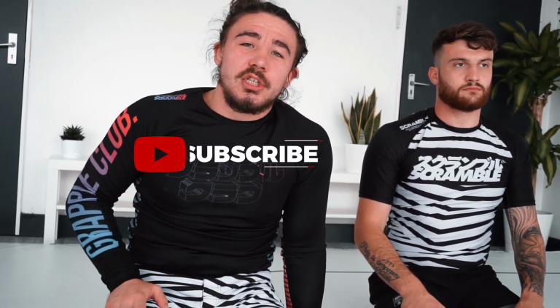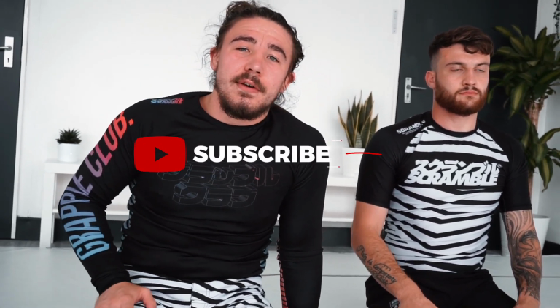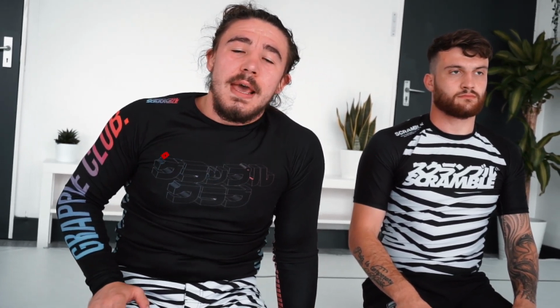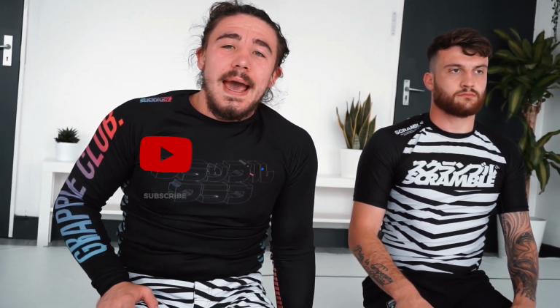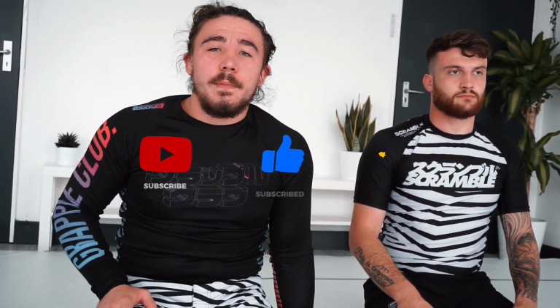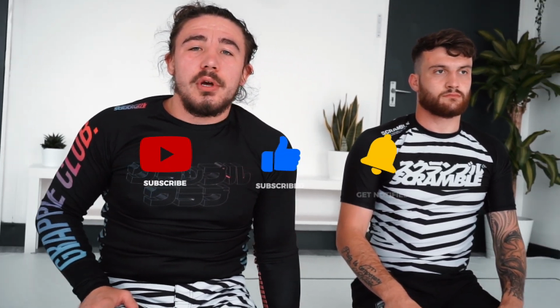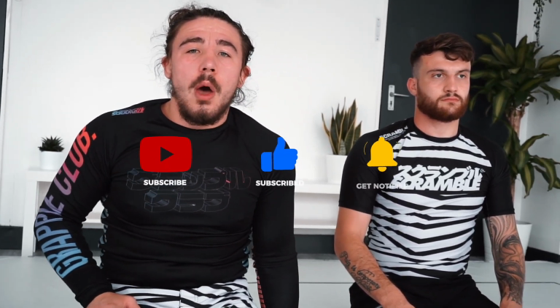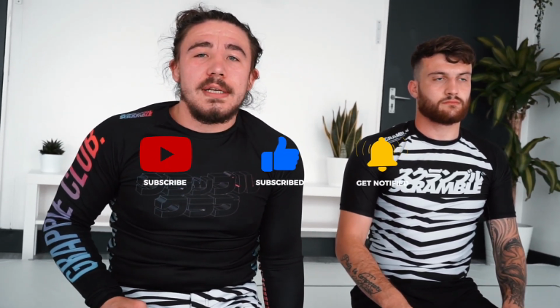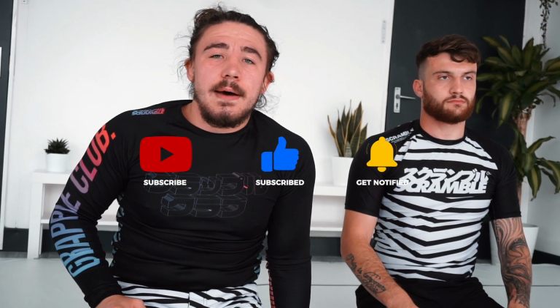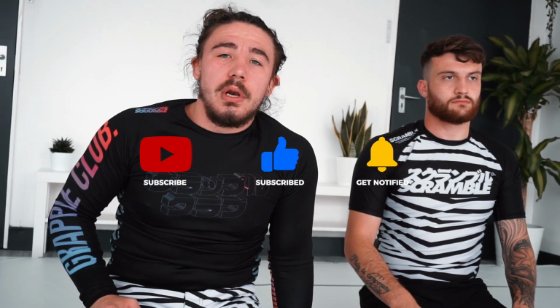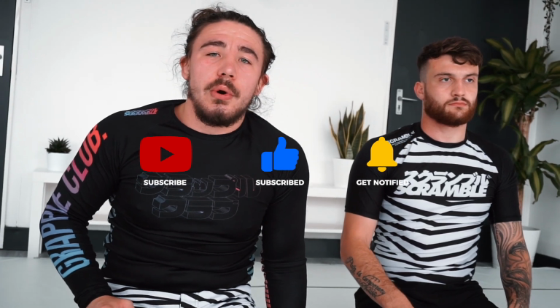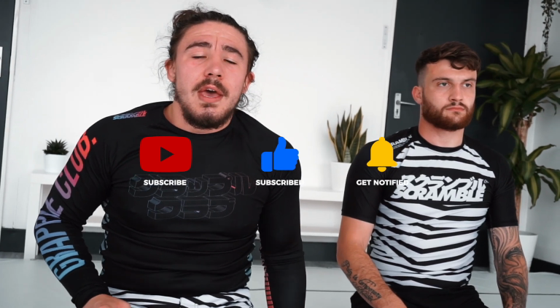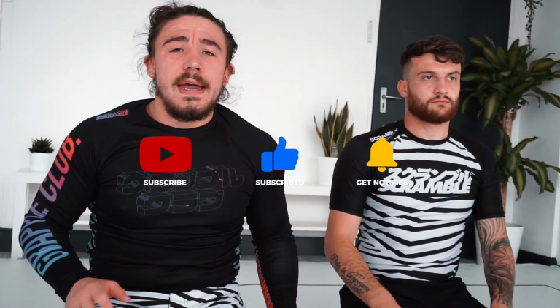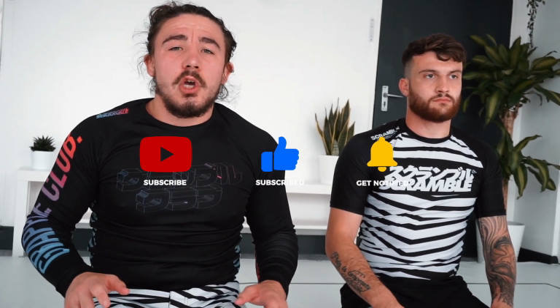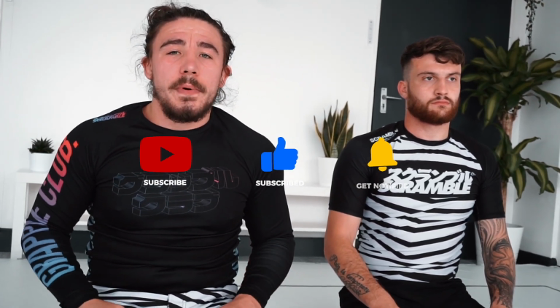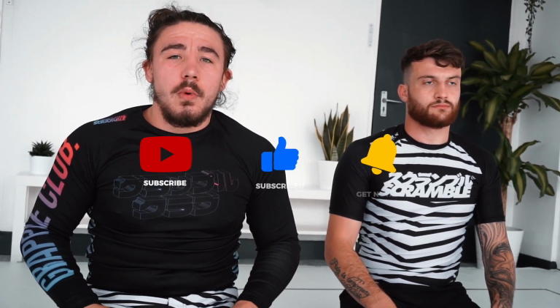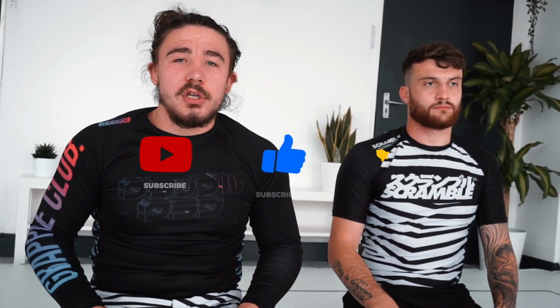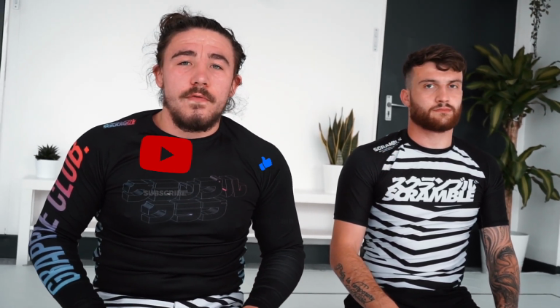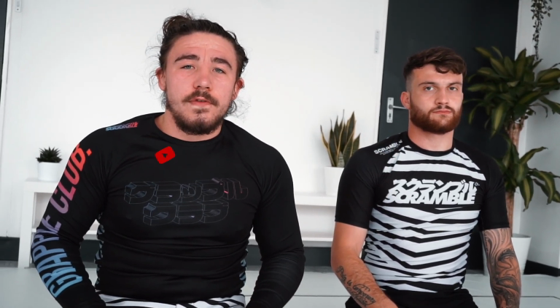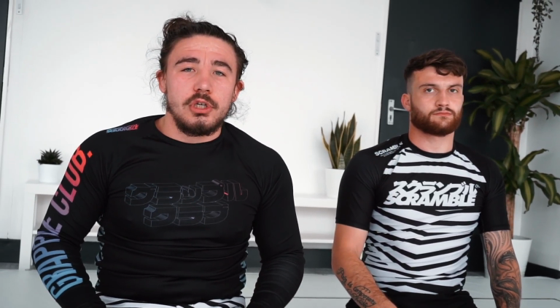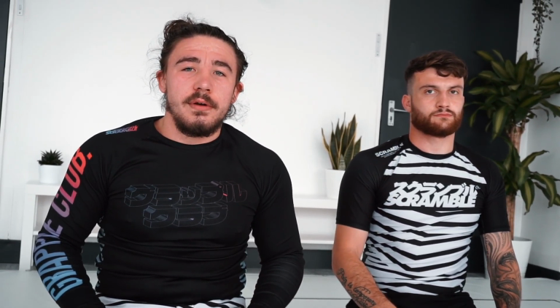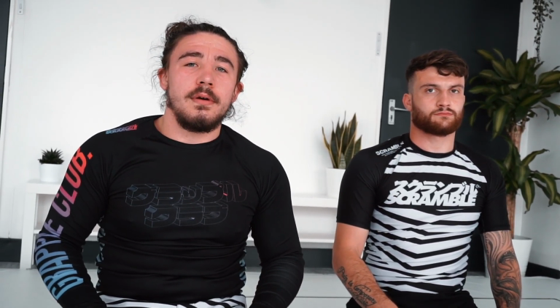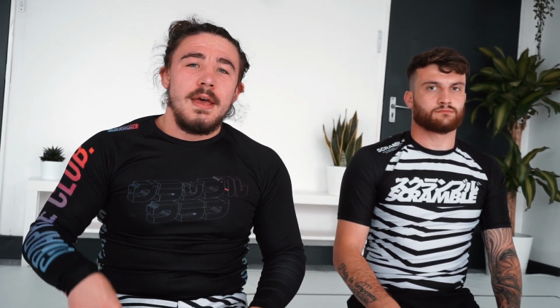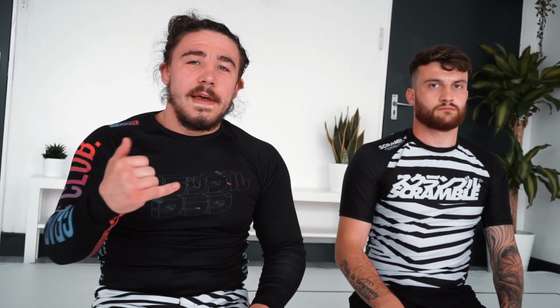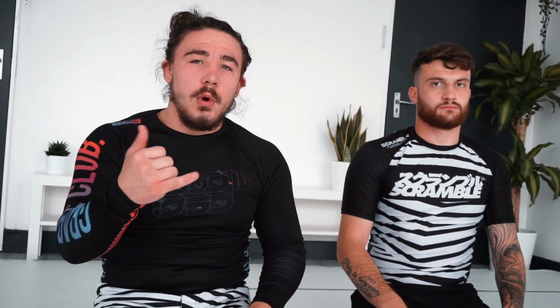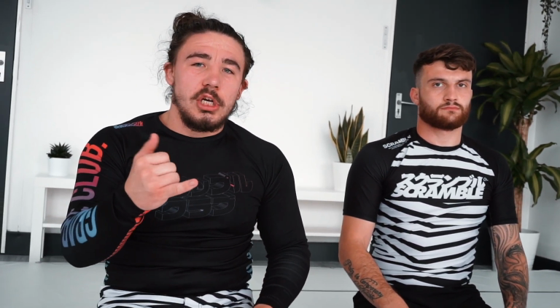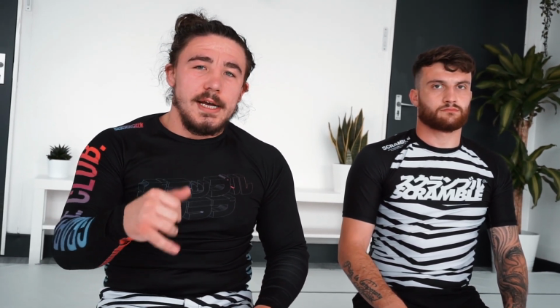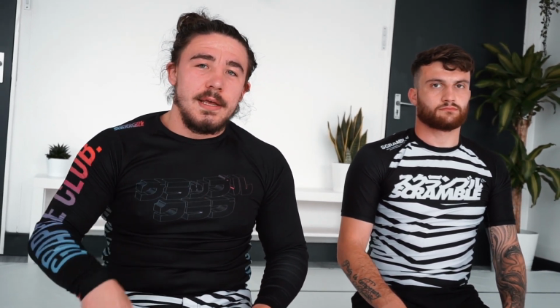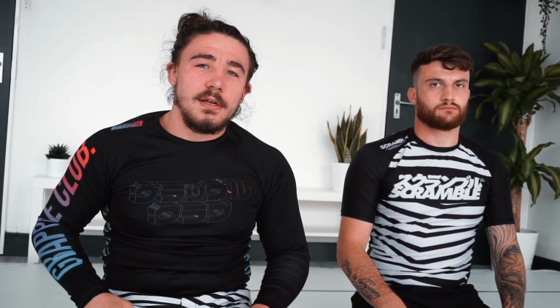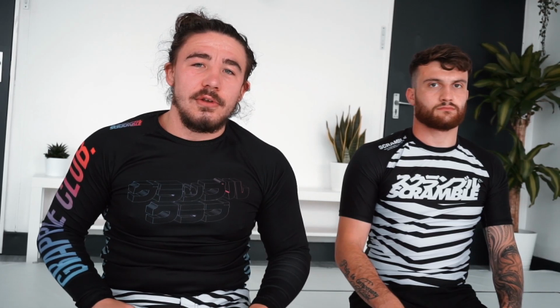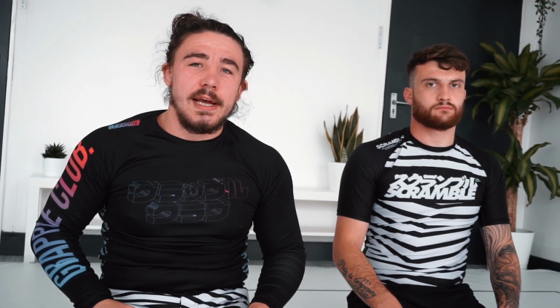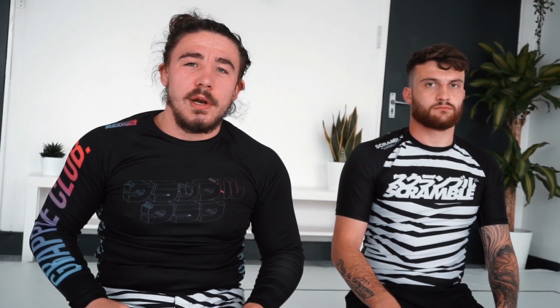Thanks for watching guys, I hope you enjoyed the video. If you did, drop a like, subscribe to the channel, and put a comment down below for any topics you want me to cover in the future. See you in the next one.